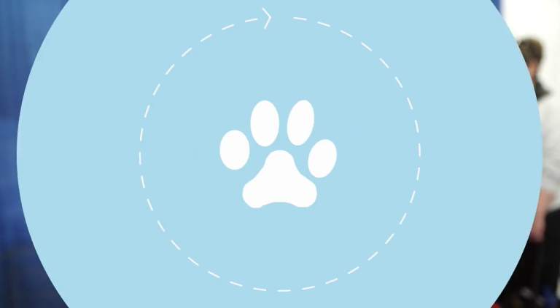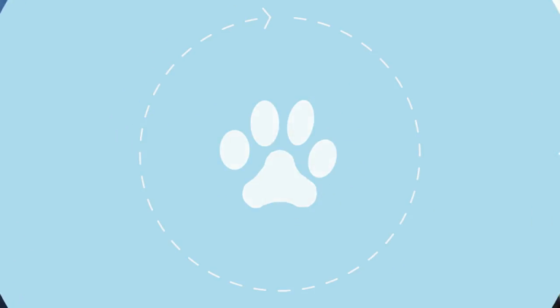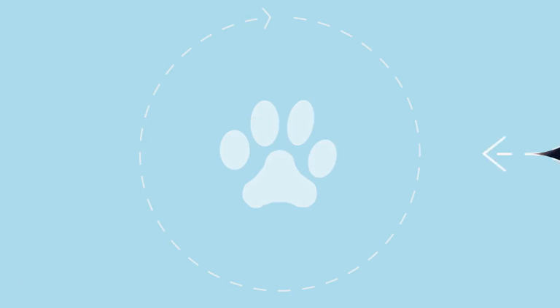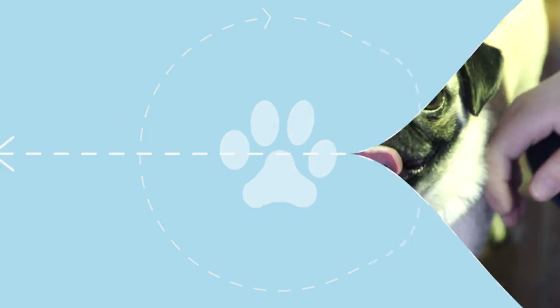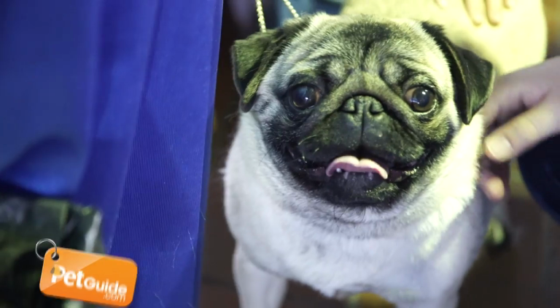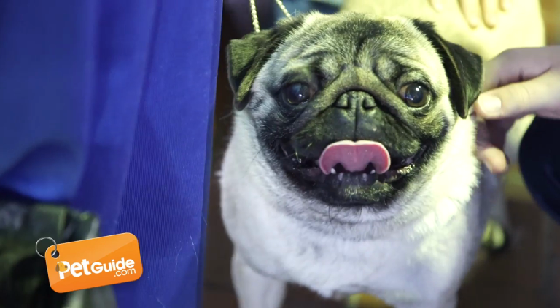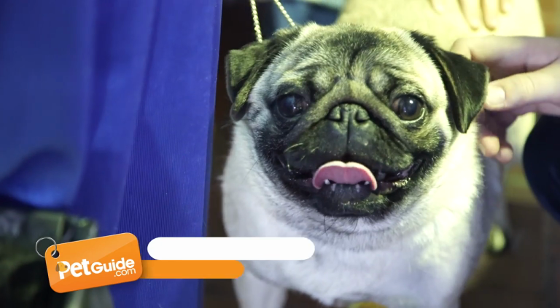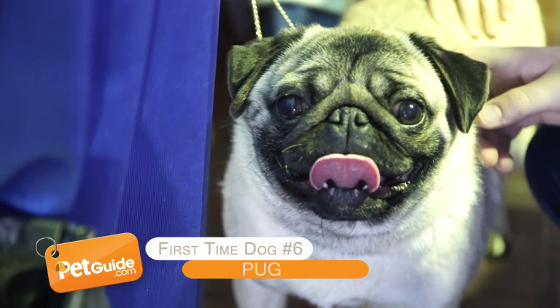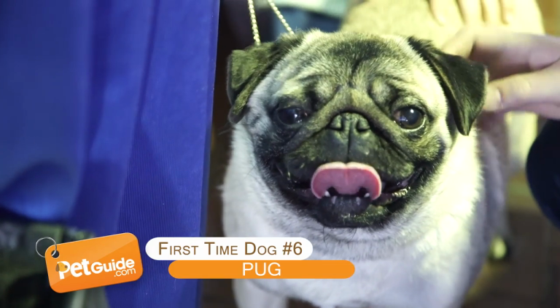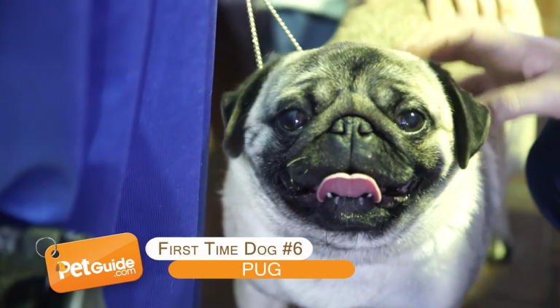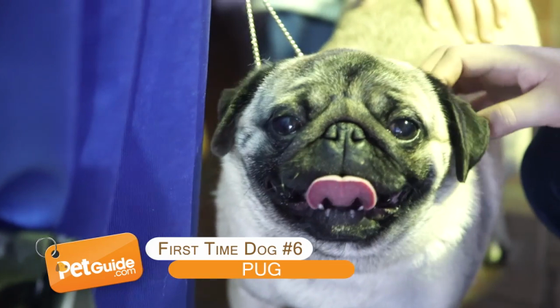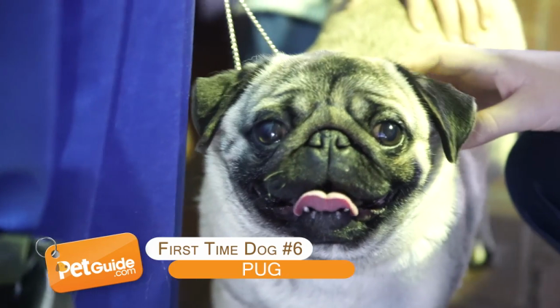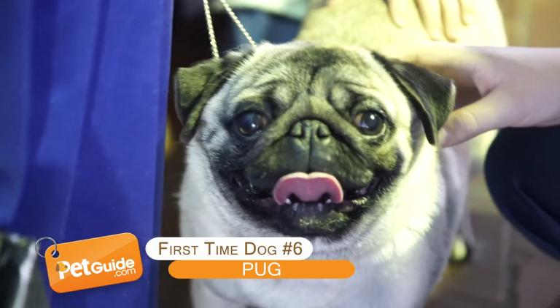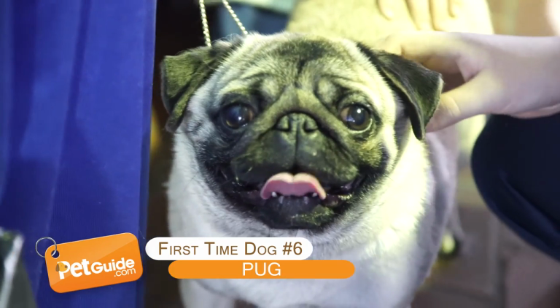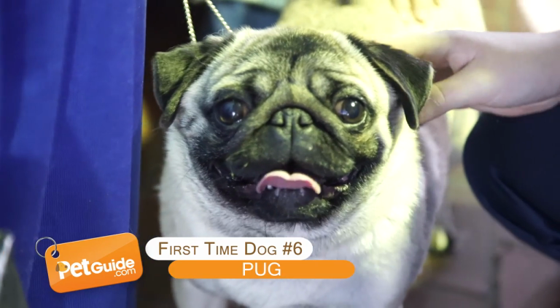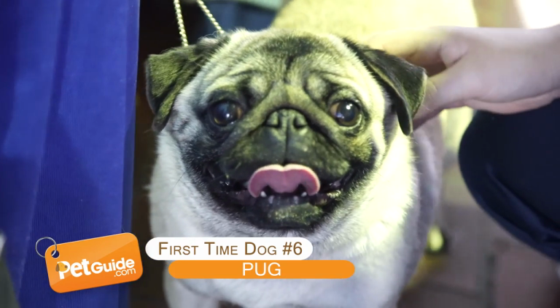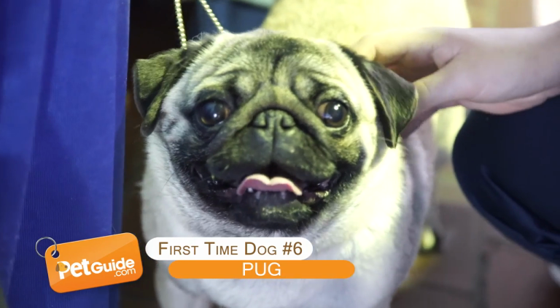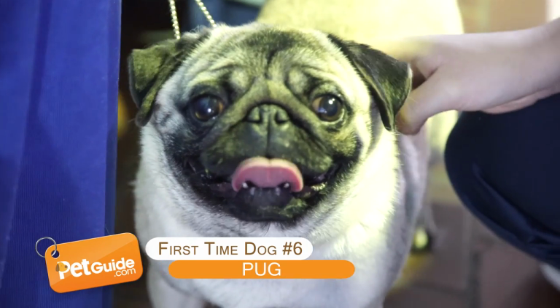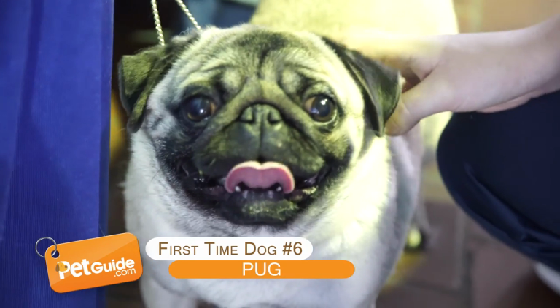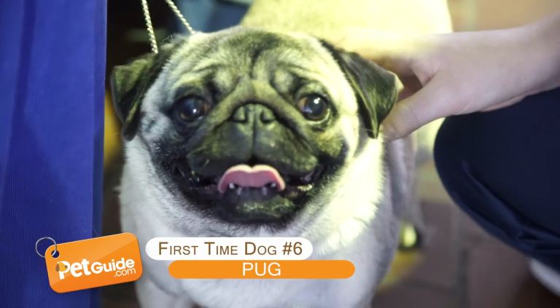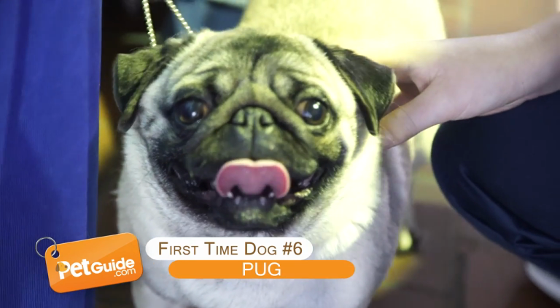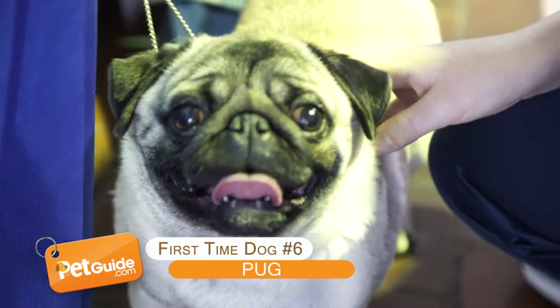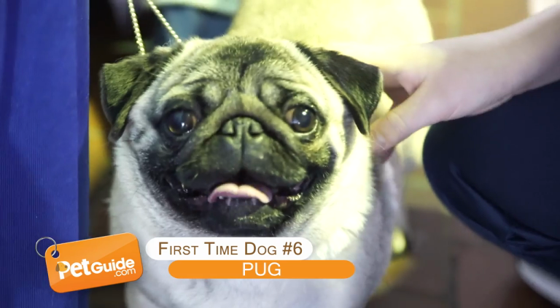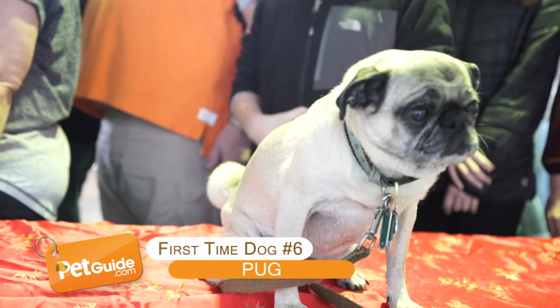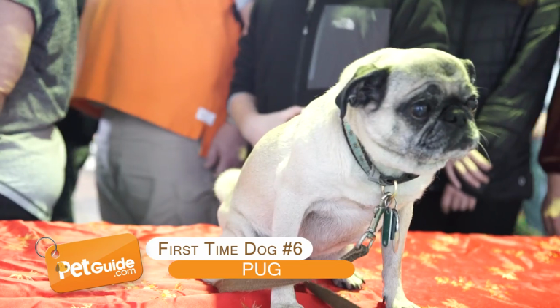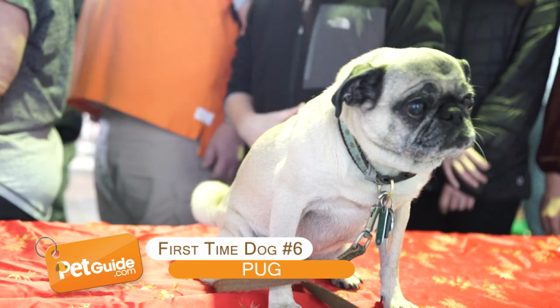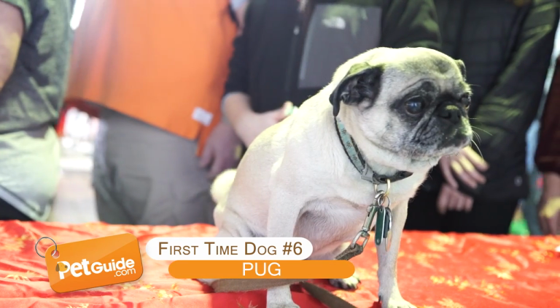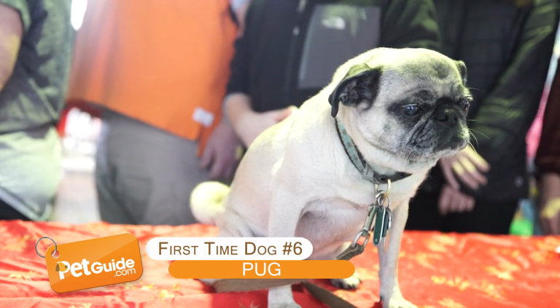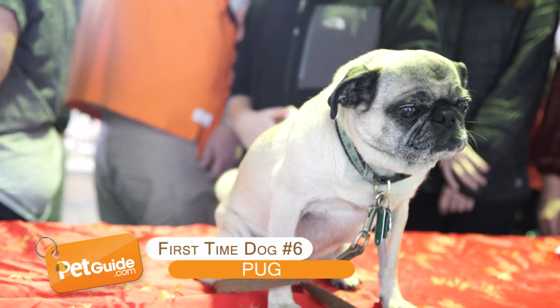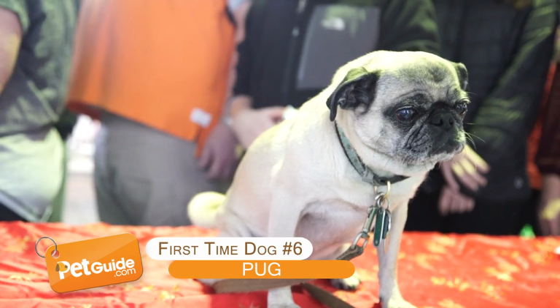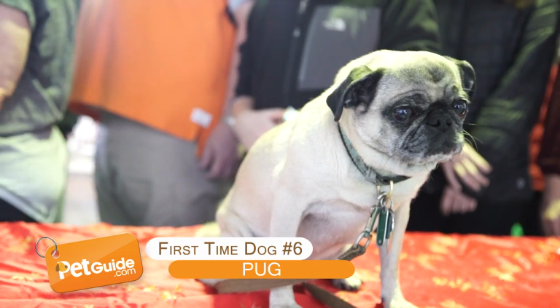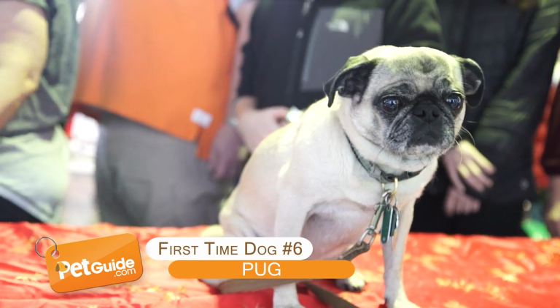Oh, pugs! Who doesn't love a pug? Seriously, look at that face.